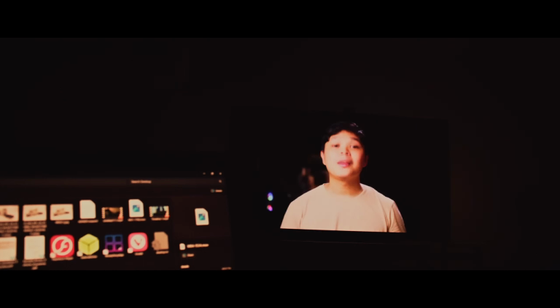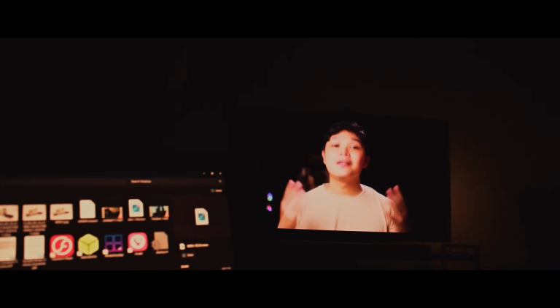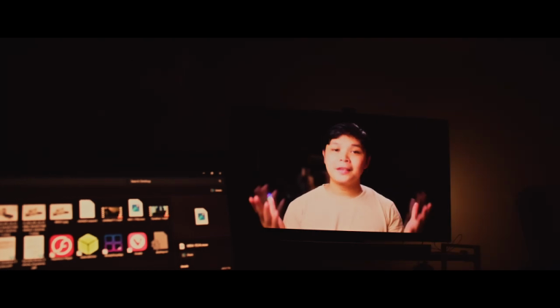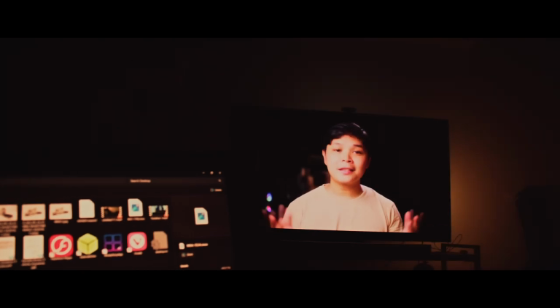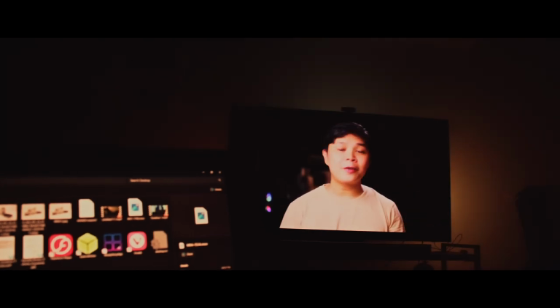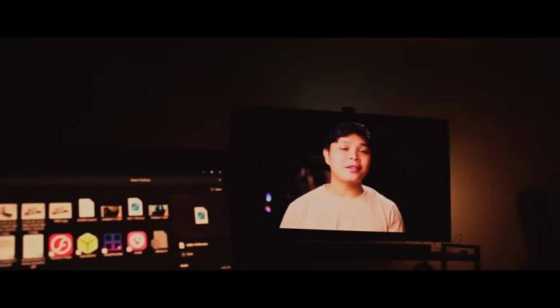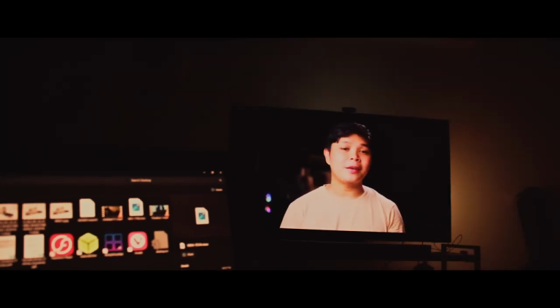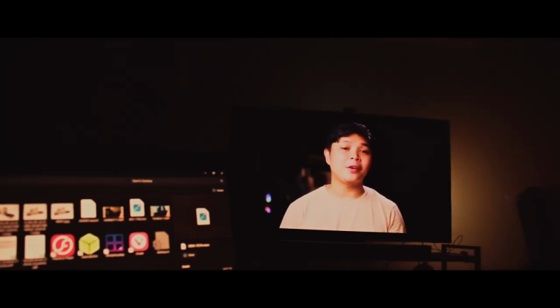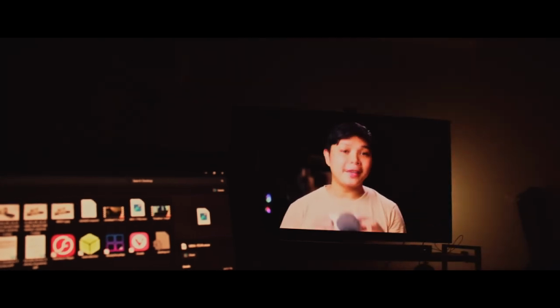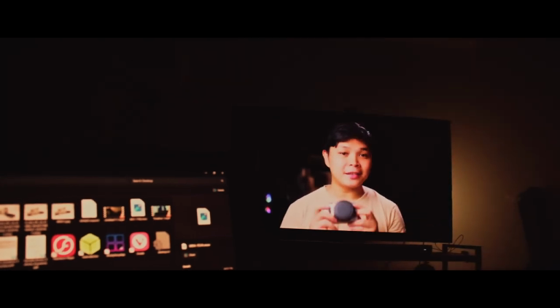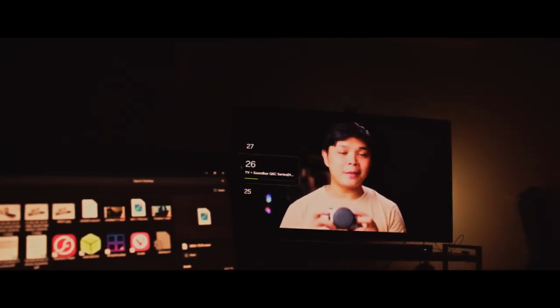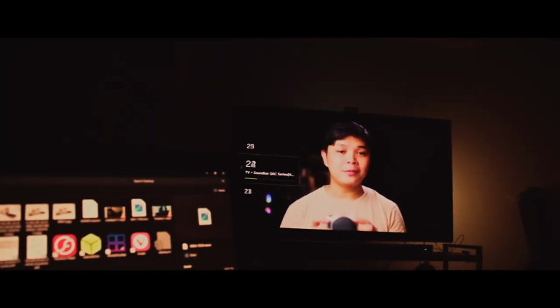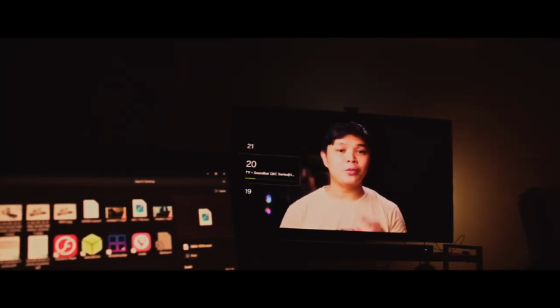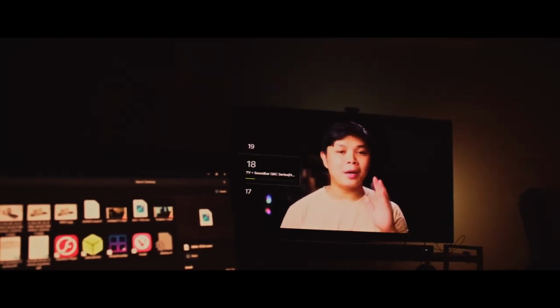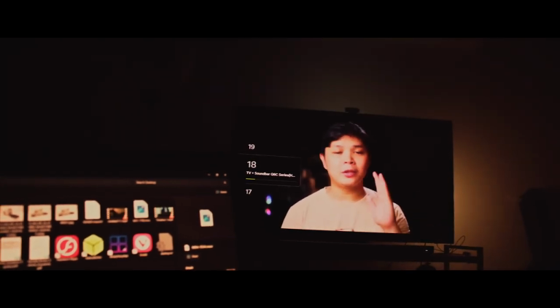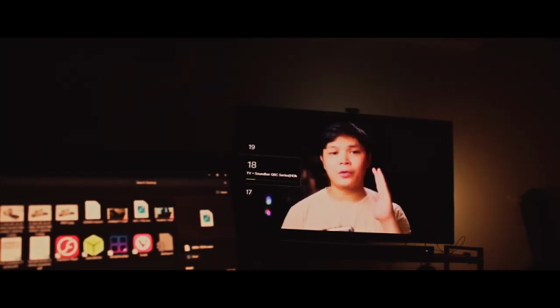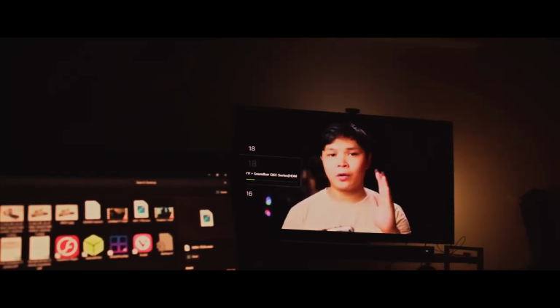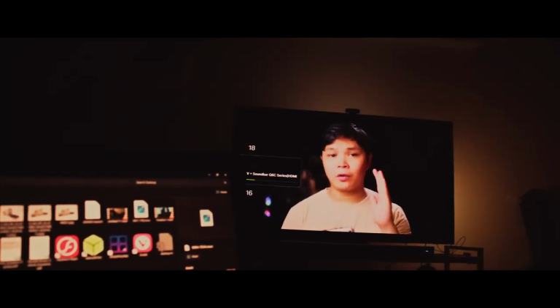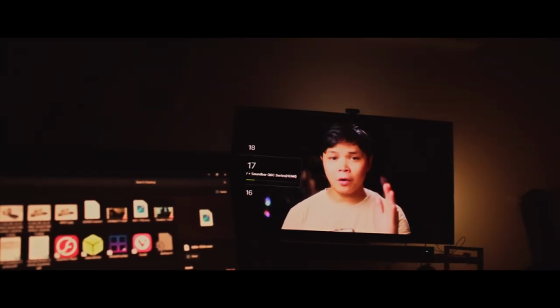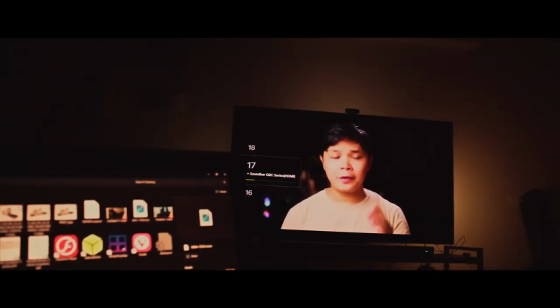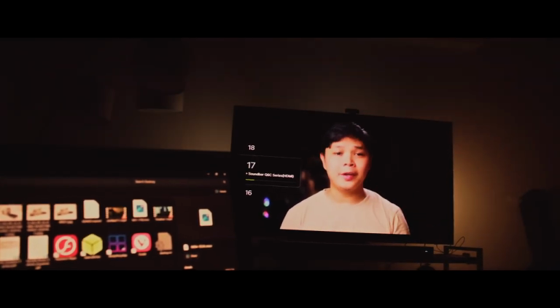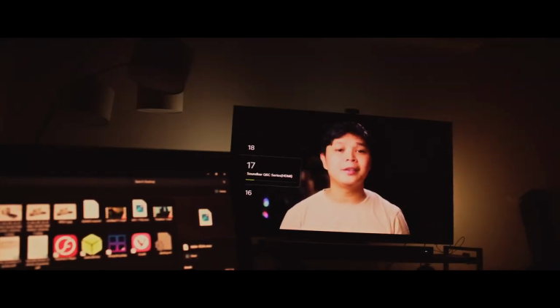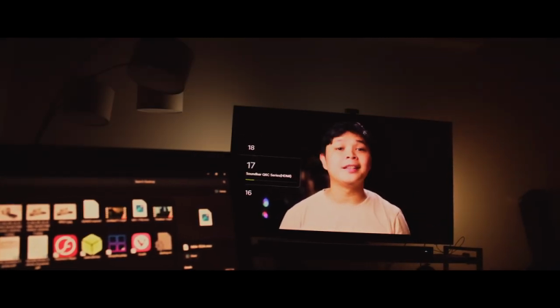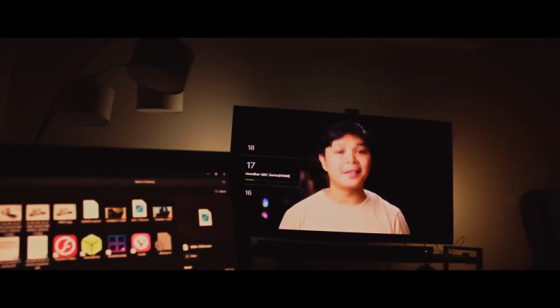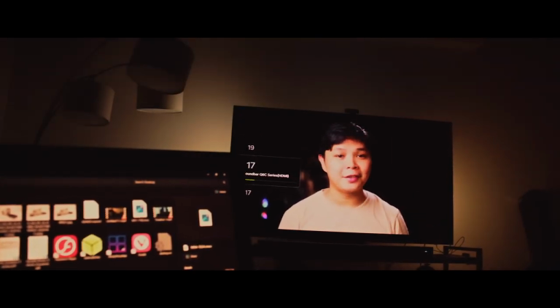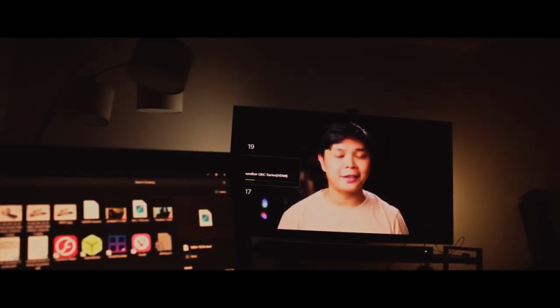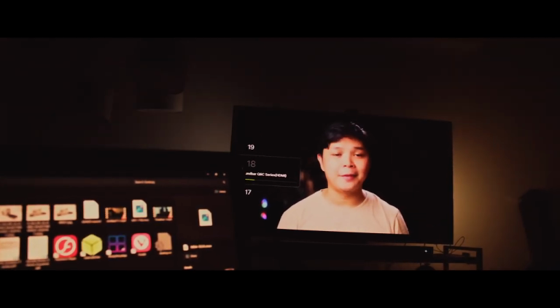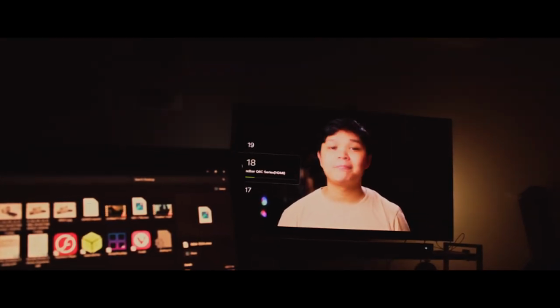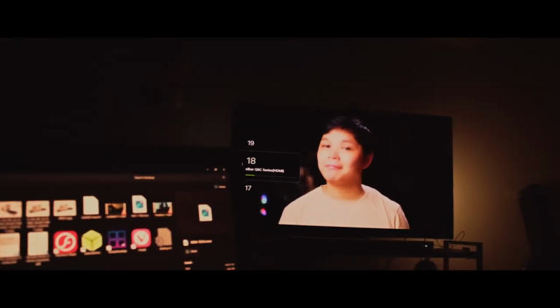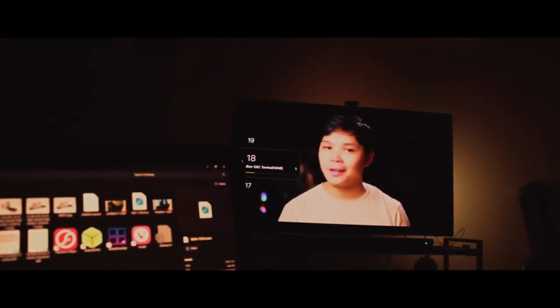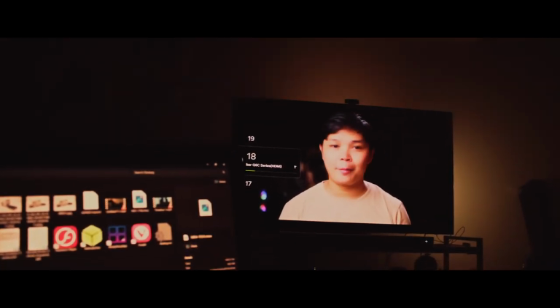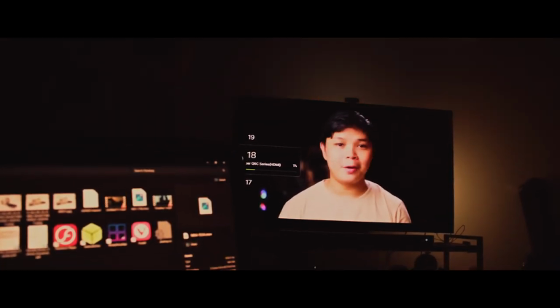This is how you set up your ESM to be able to record raw video continuously. Coming up.